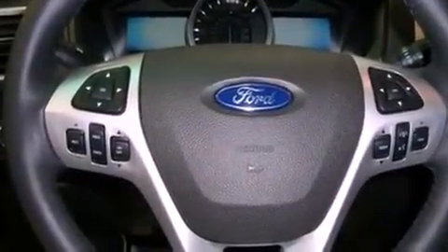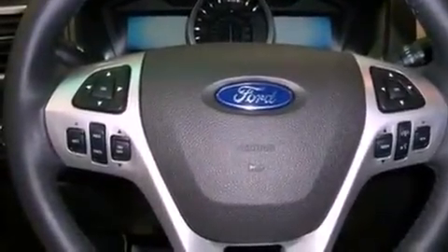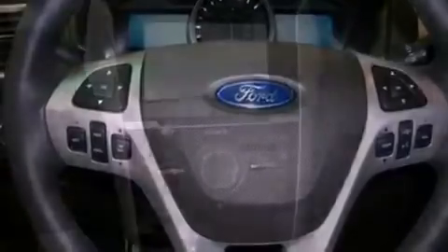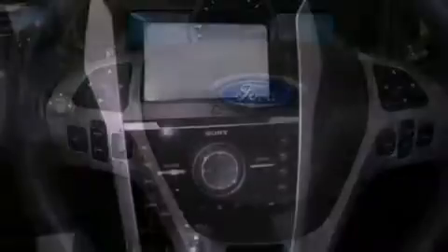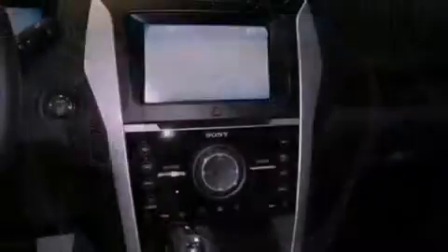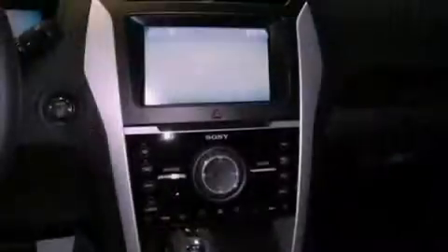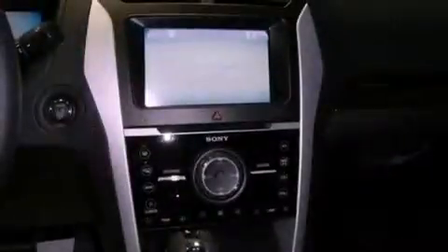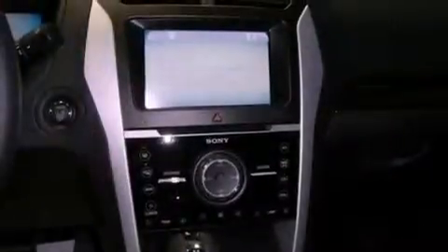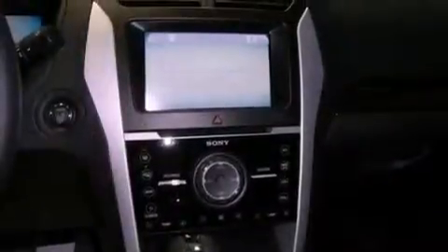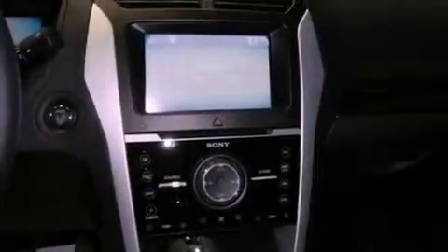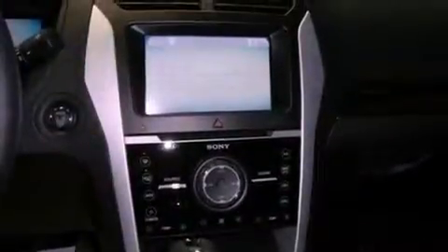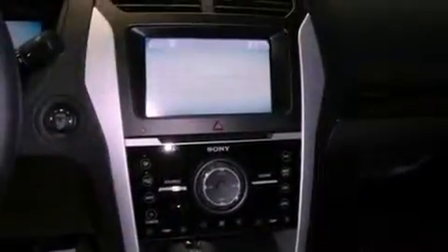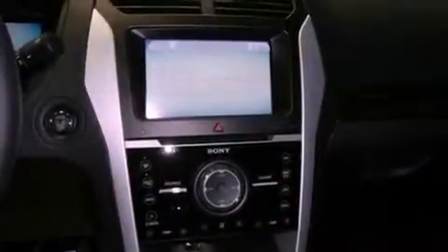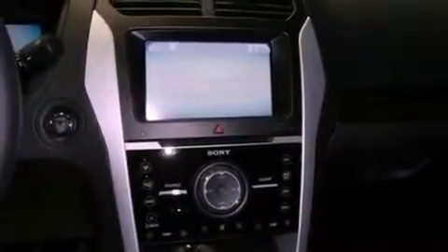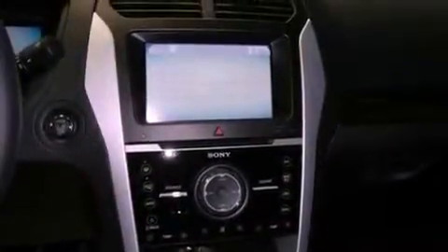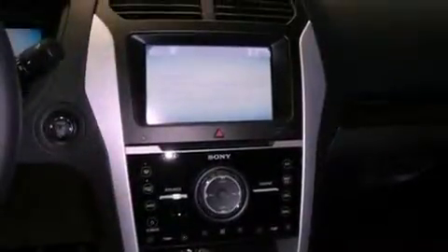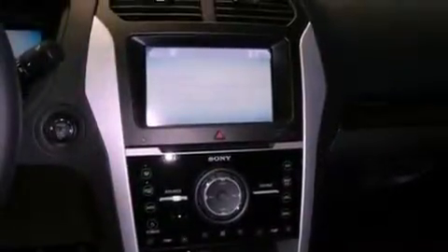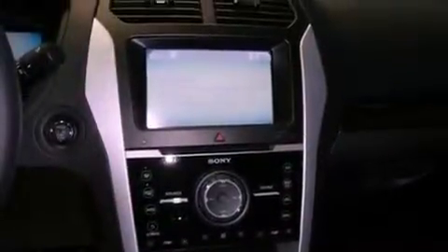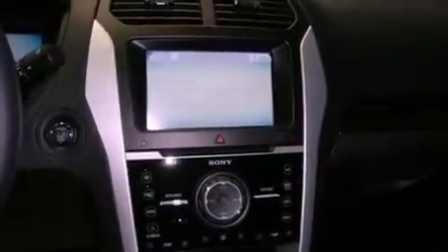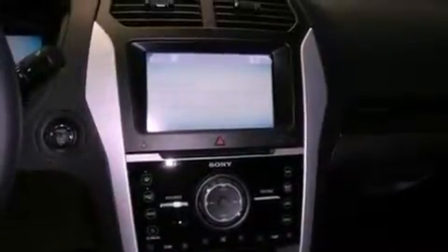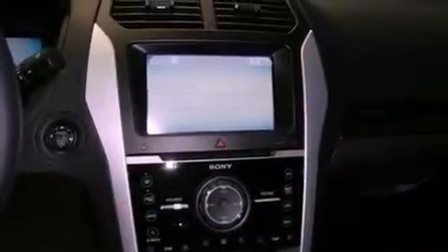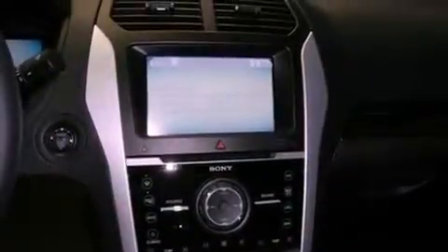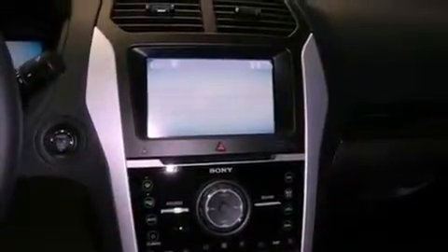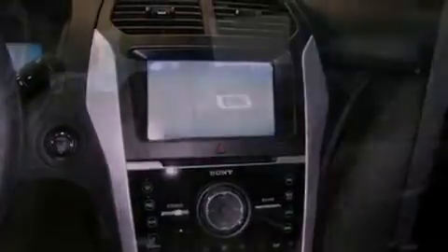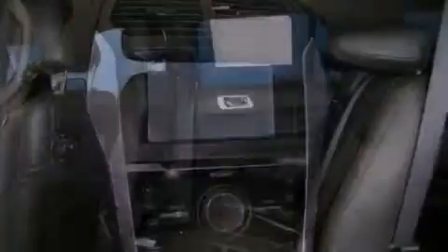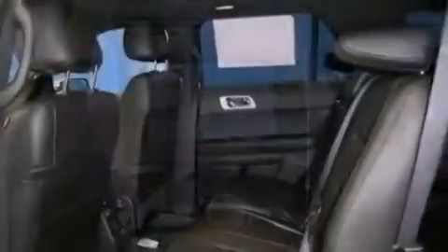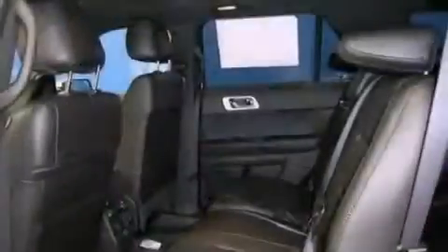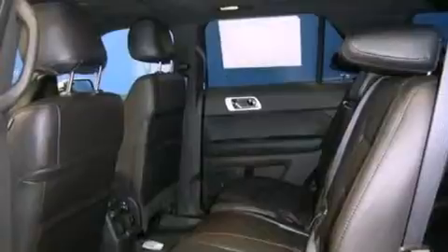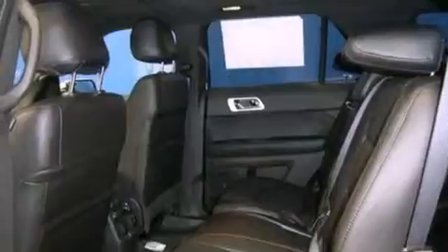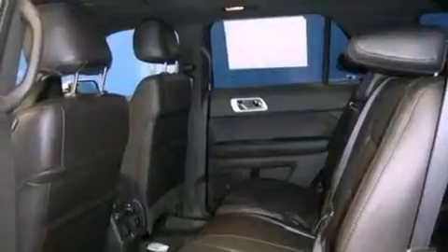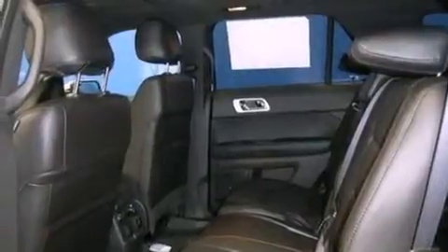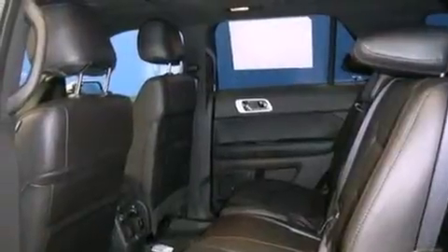Adjustable driver pedals are also included. And the heated seats can warm you up in seconds, keeping you and your passengers comfortable the whole trip.